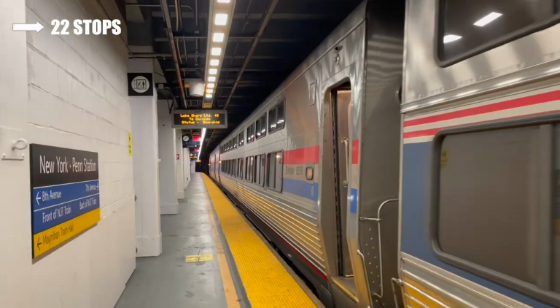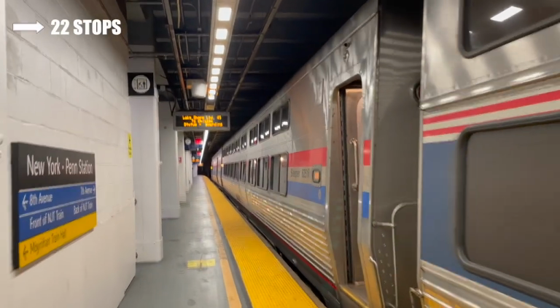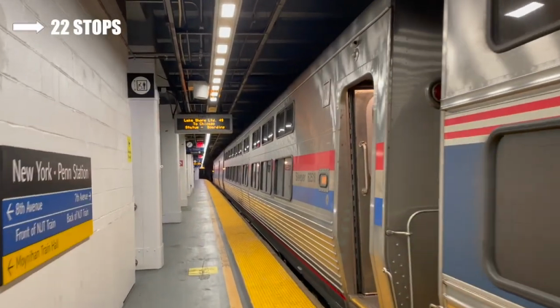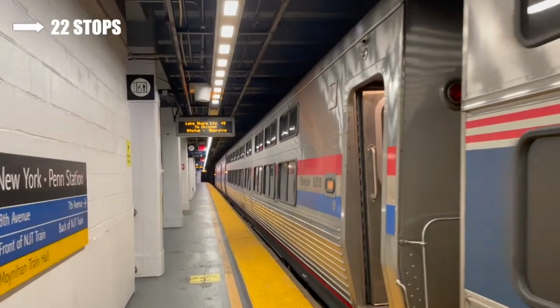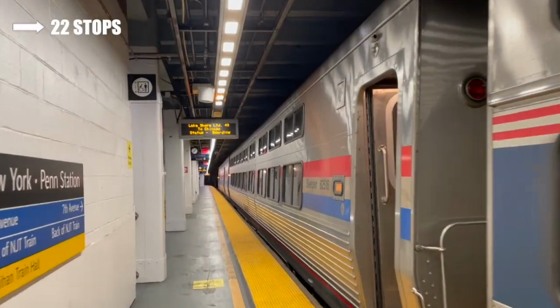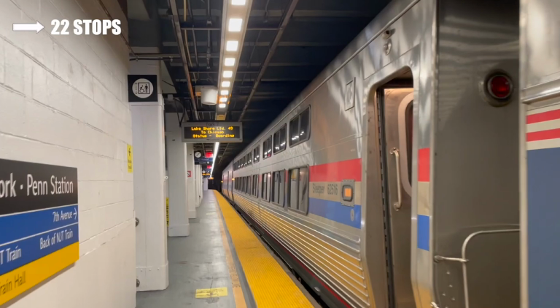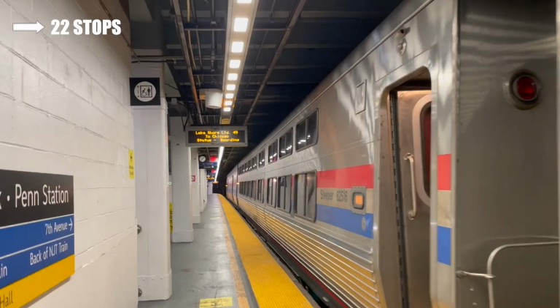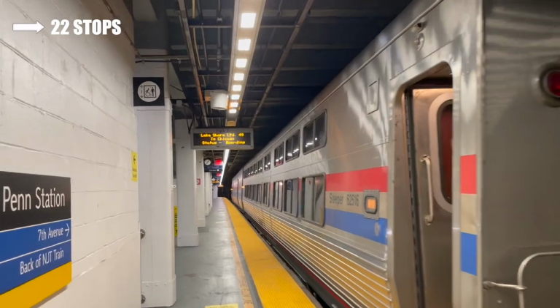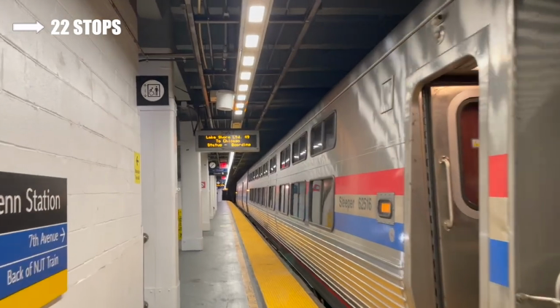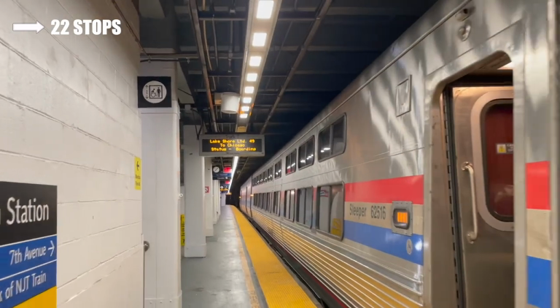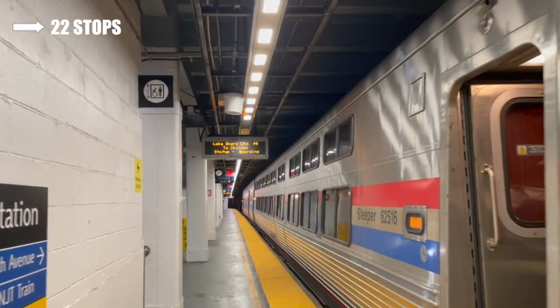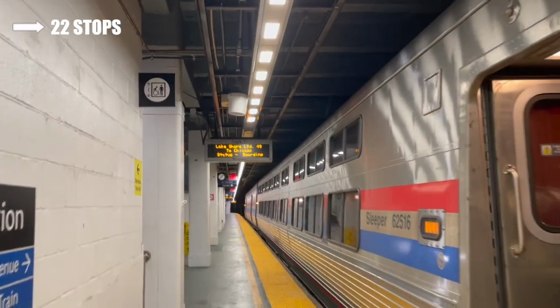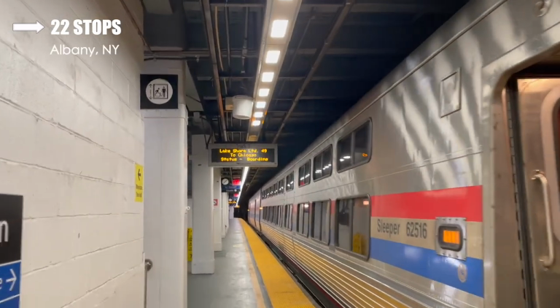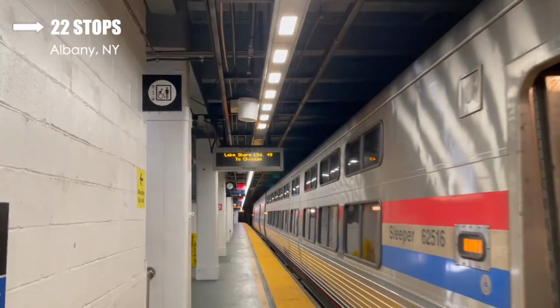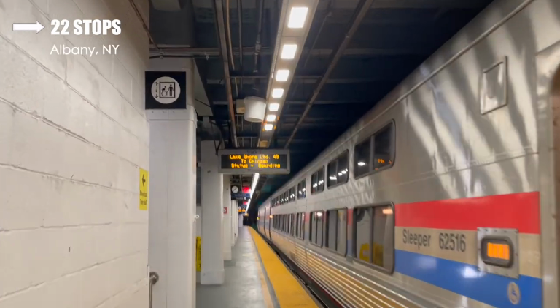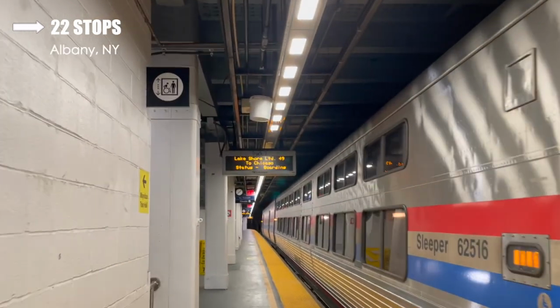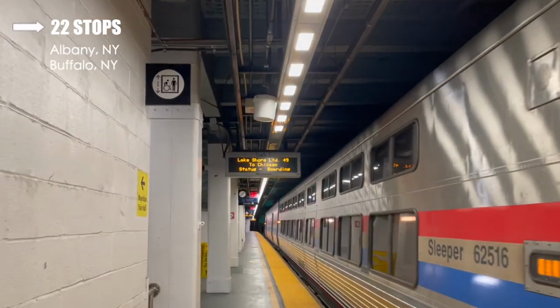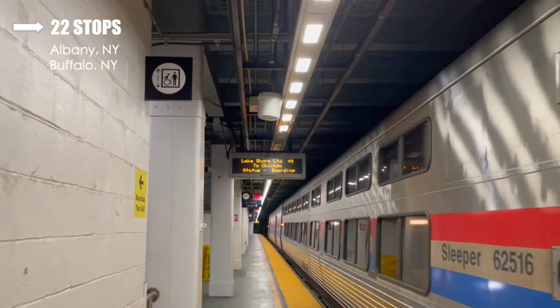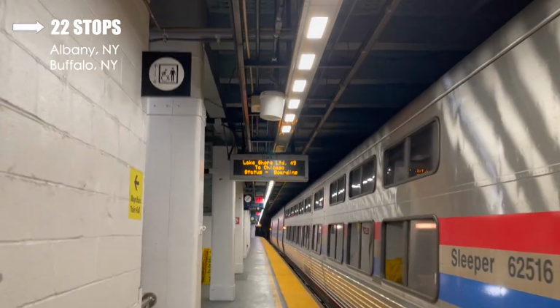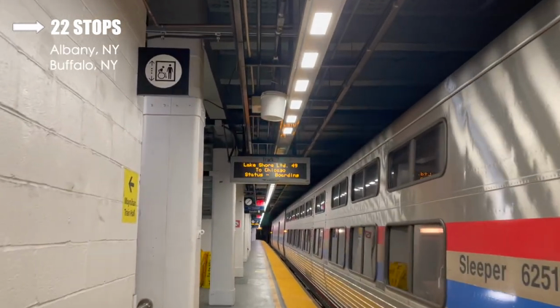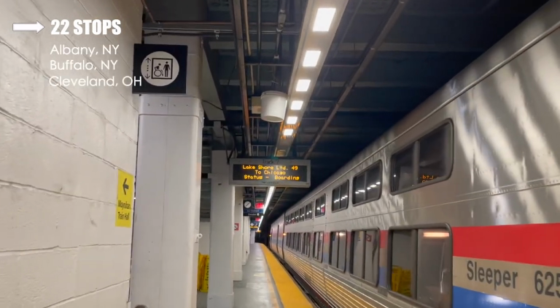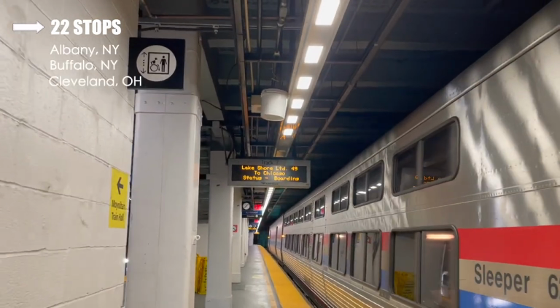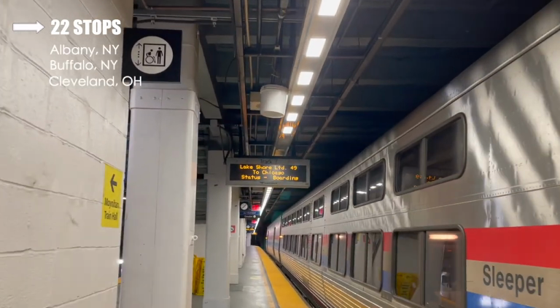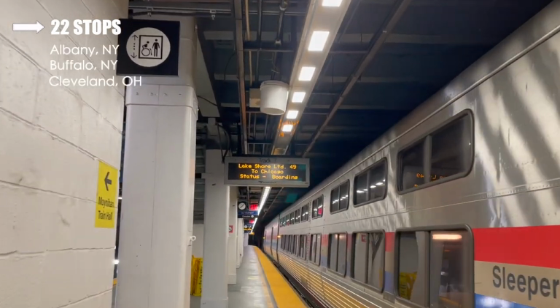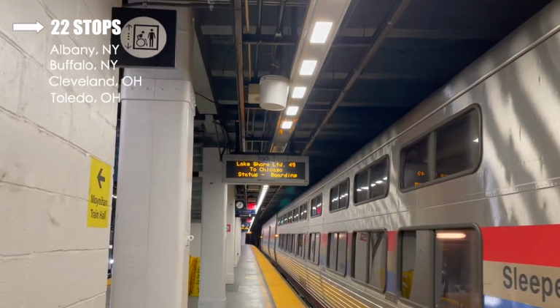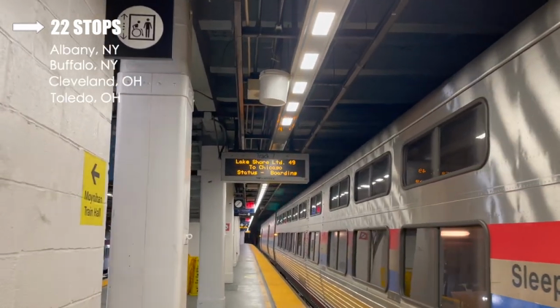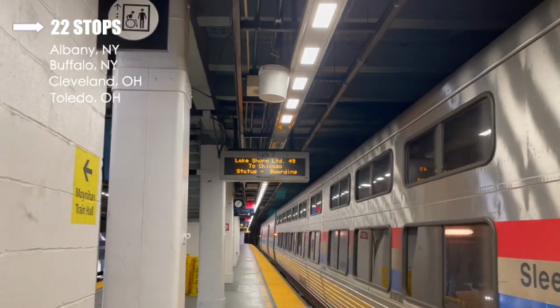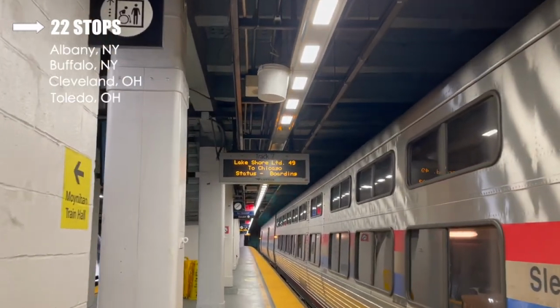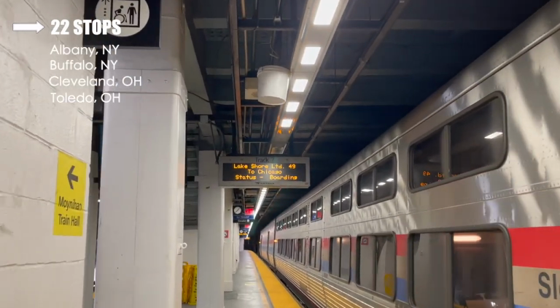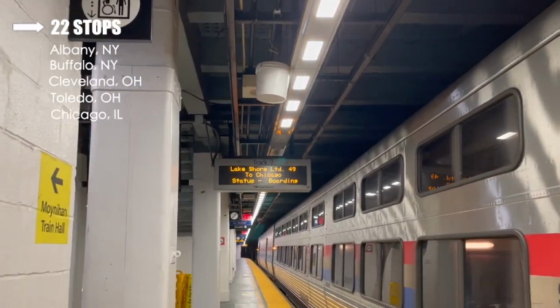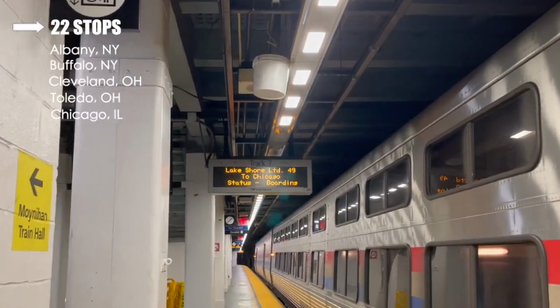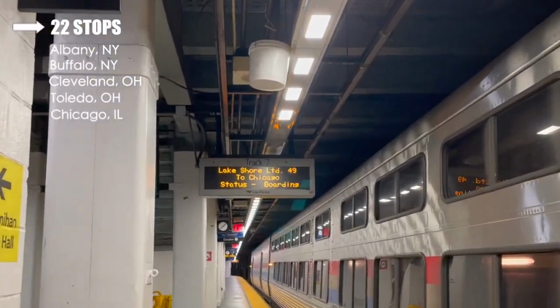Some of the most popular stops are Albany, Buffalo, Cleveland, Toledo, and Chicago.